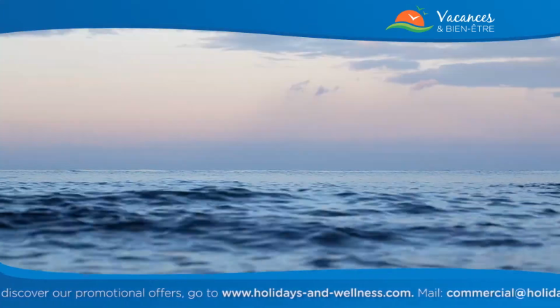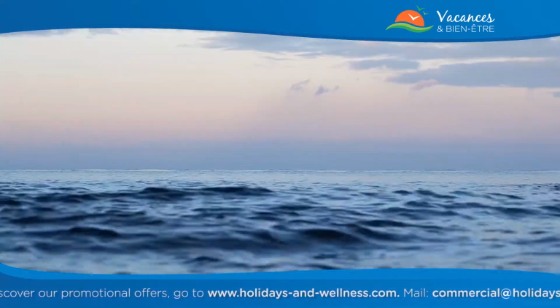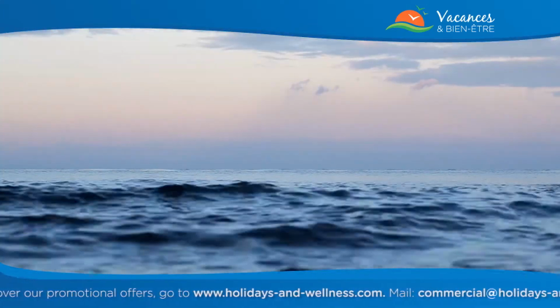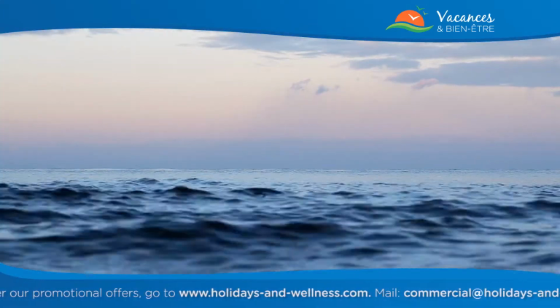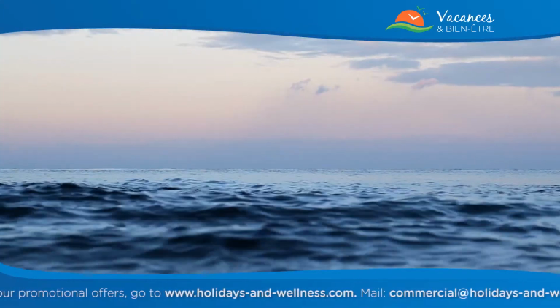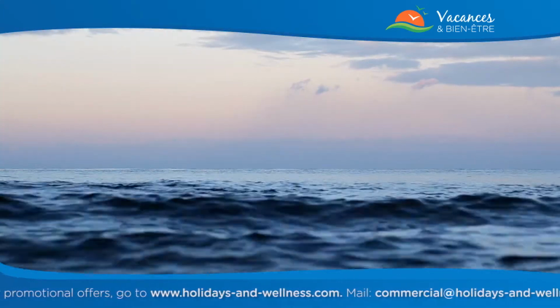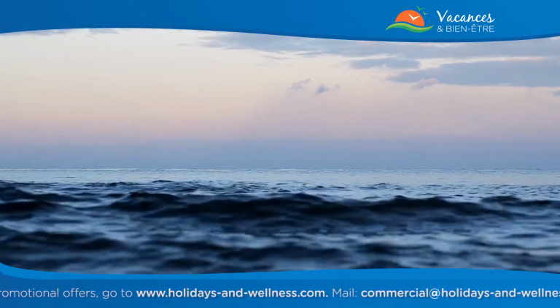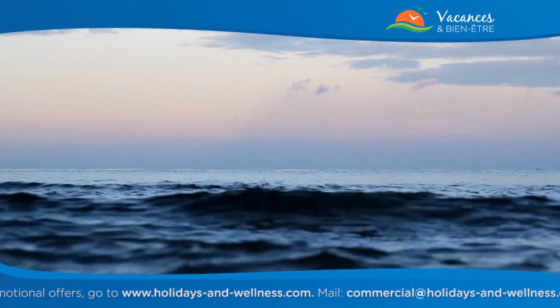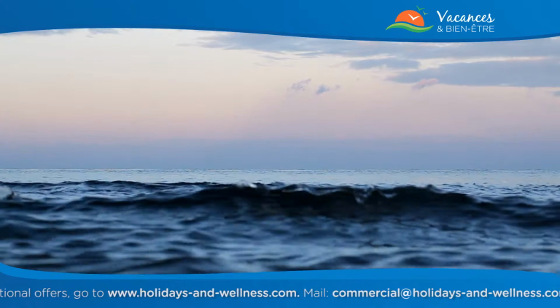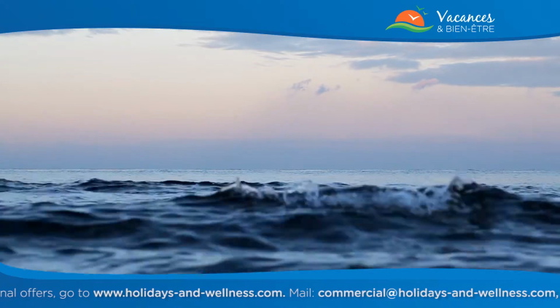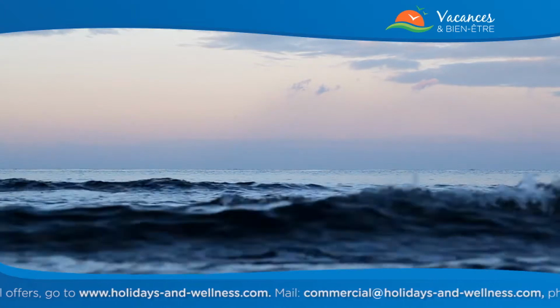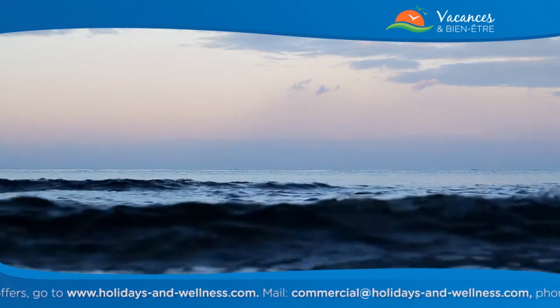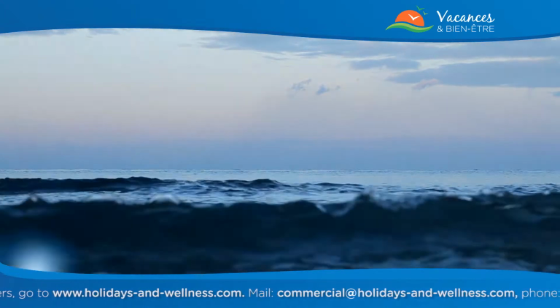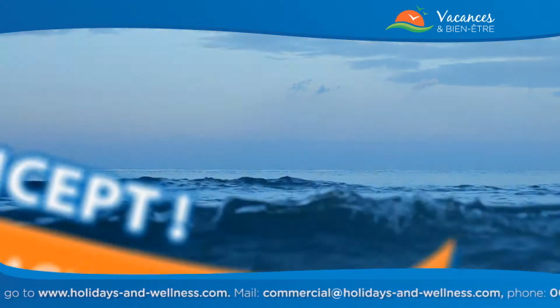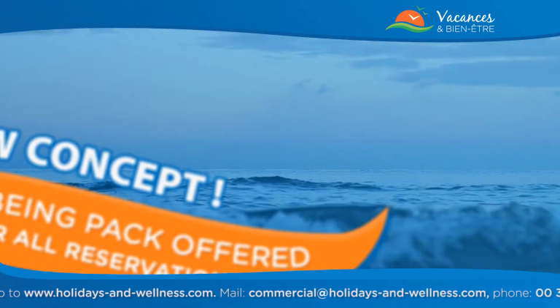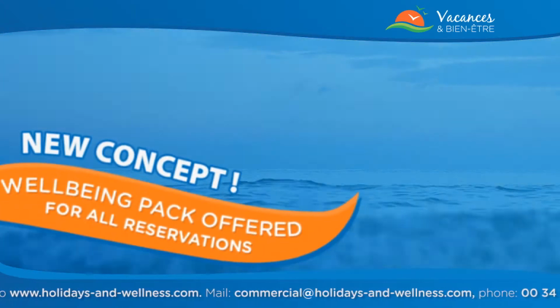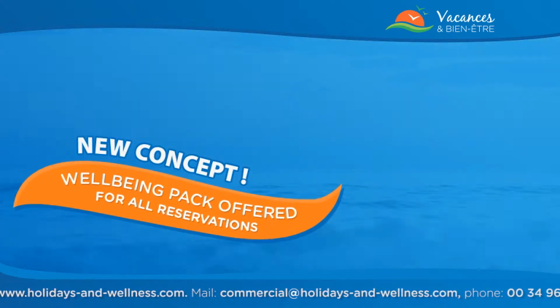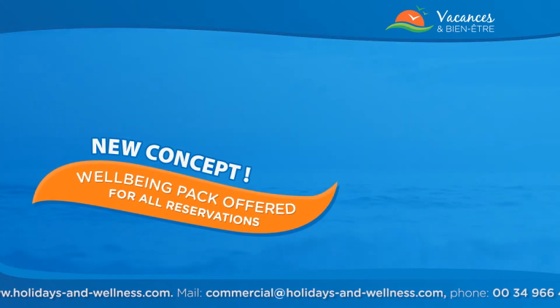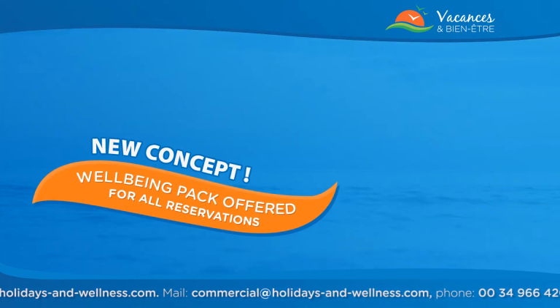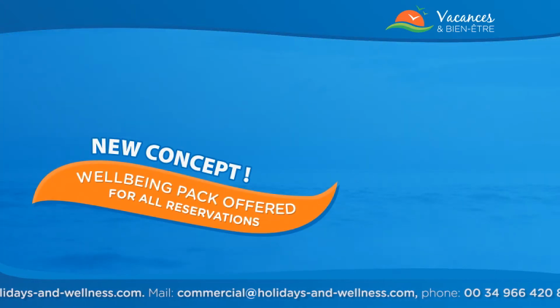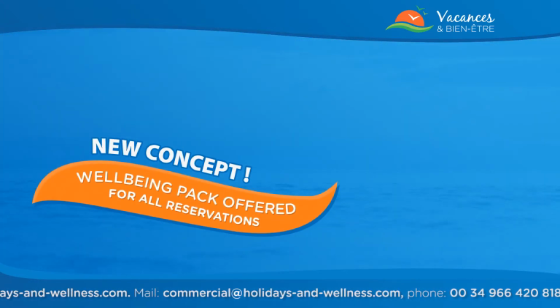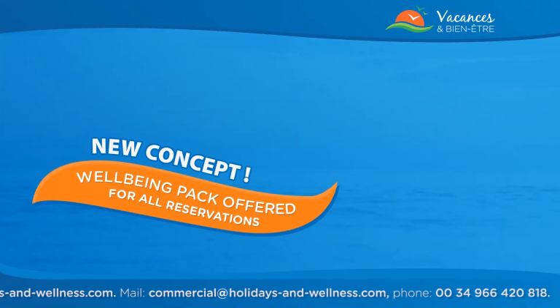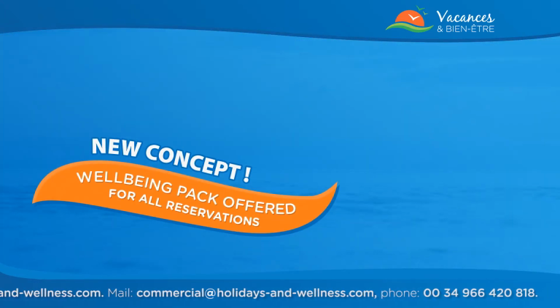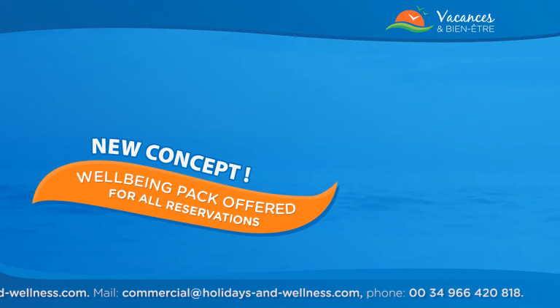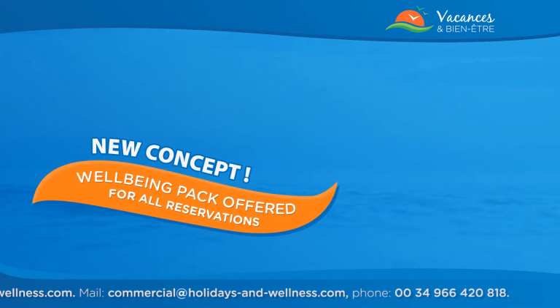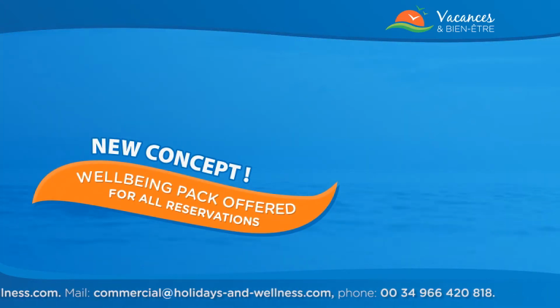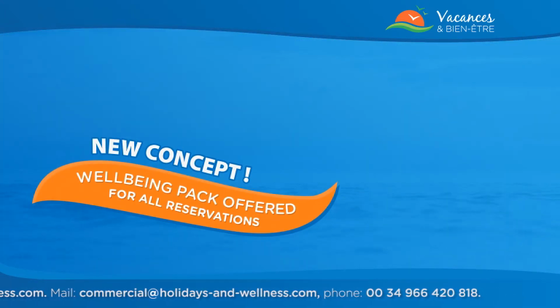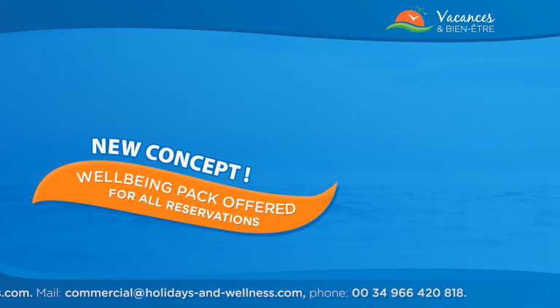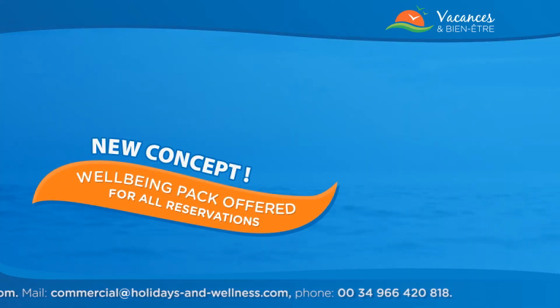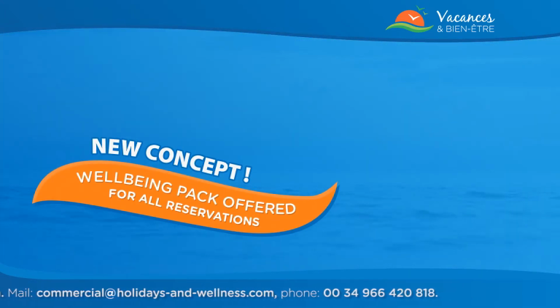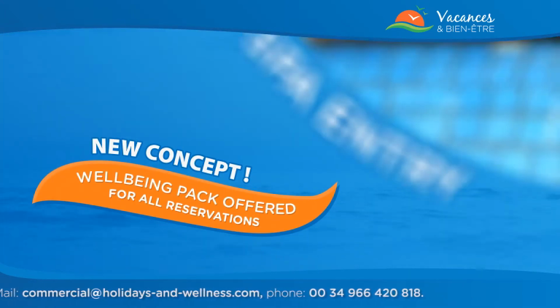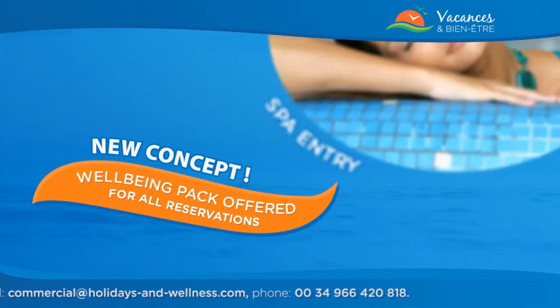Relax and forget the time with an offered wellness package to discover the benefits of the spa, or receive an entry to an amusement park.